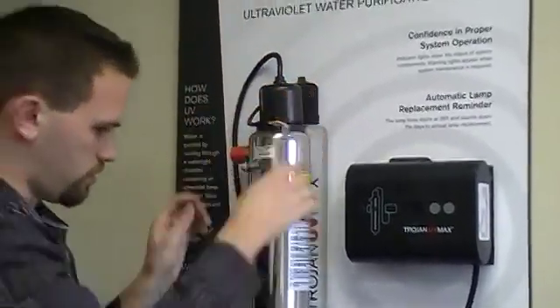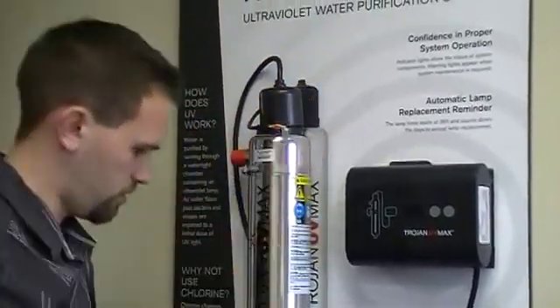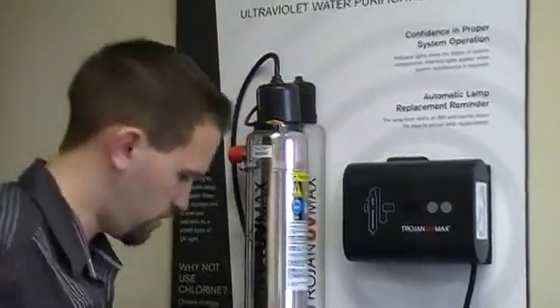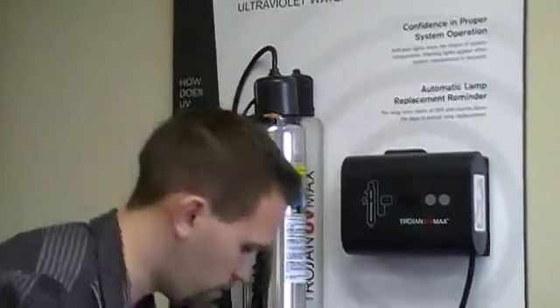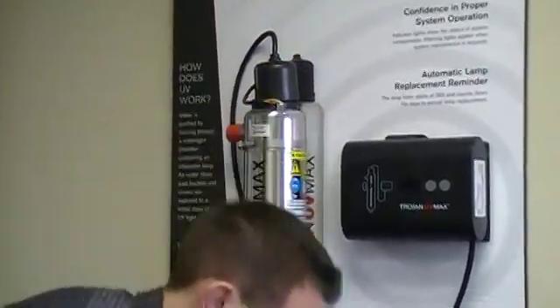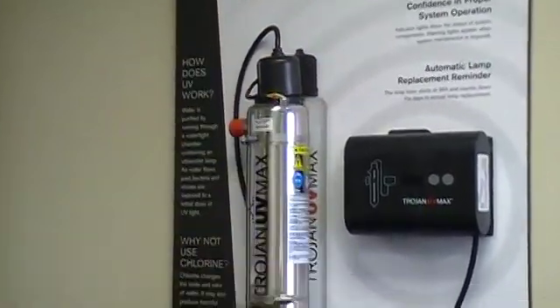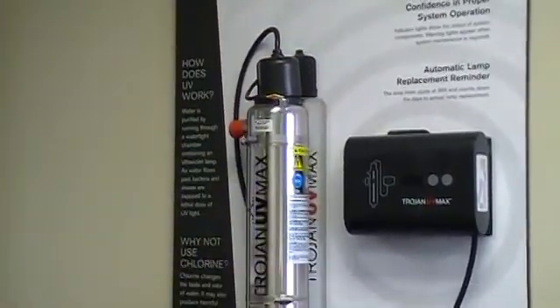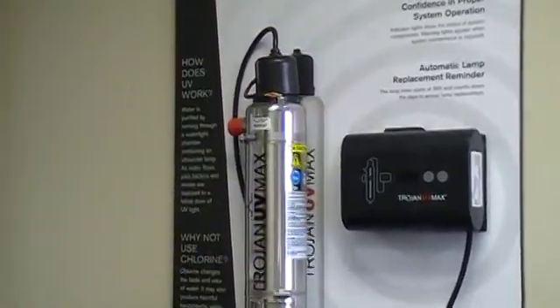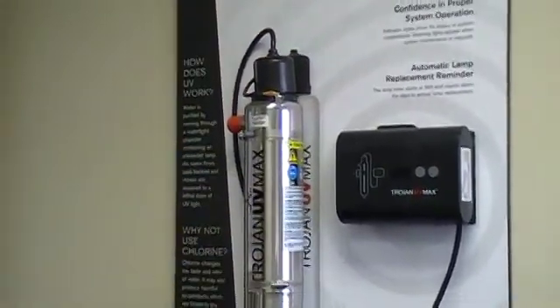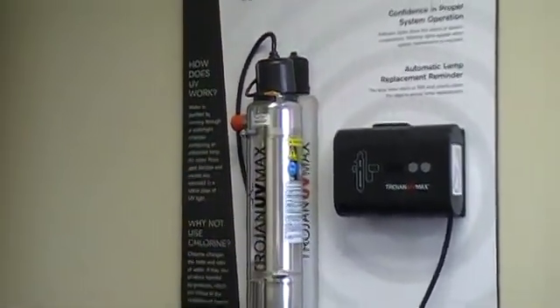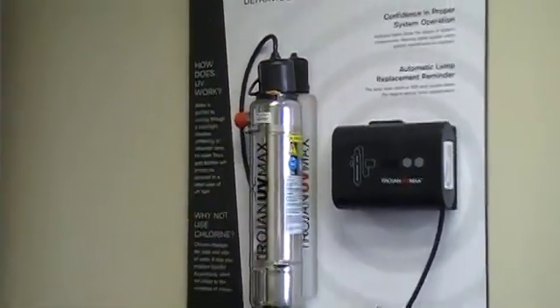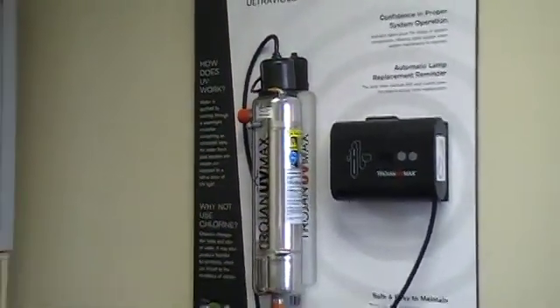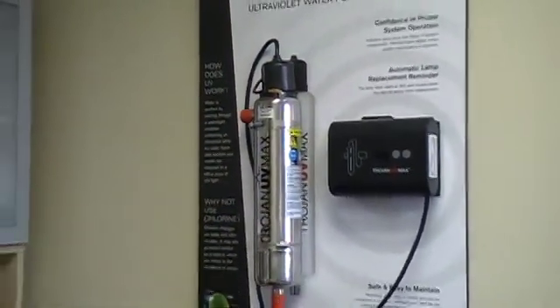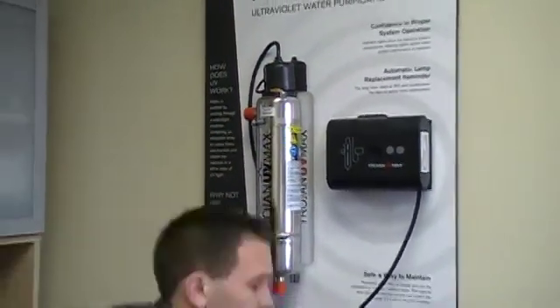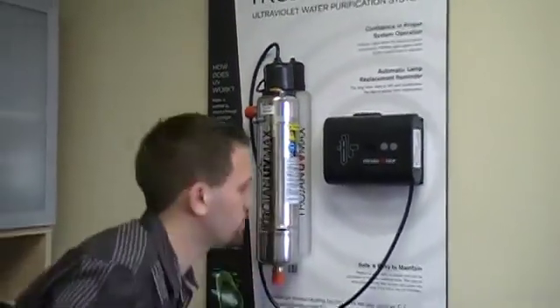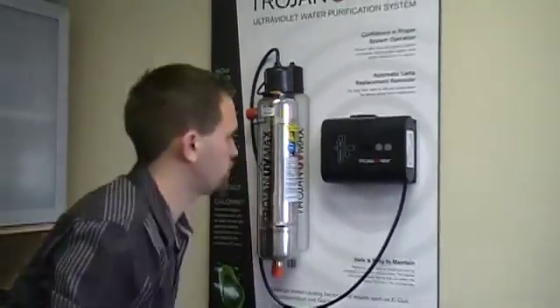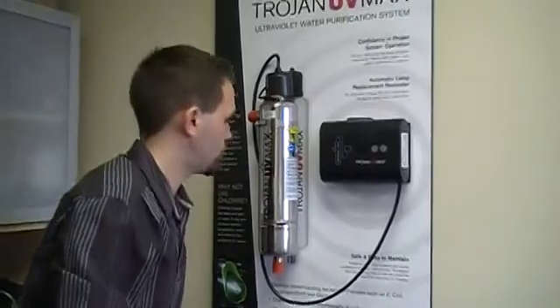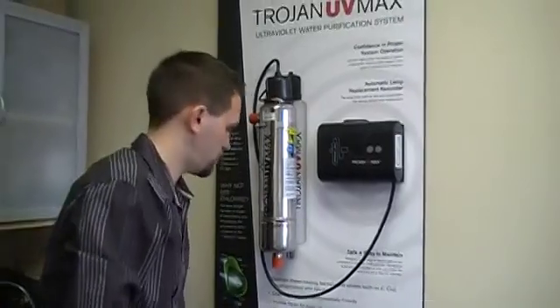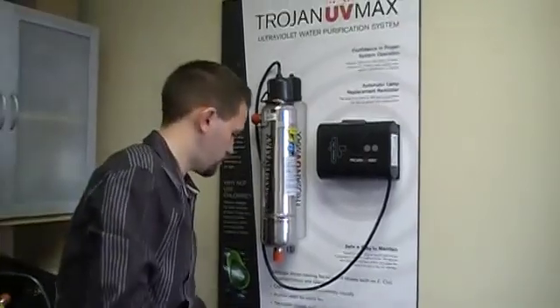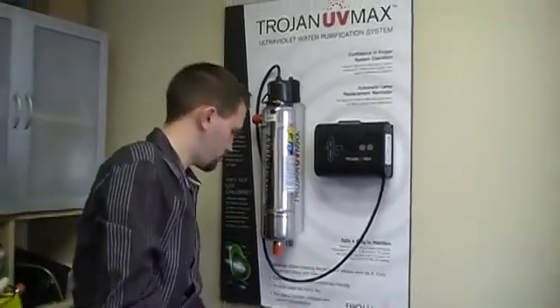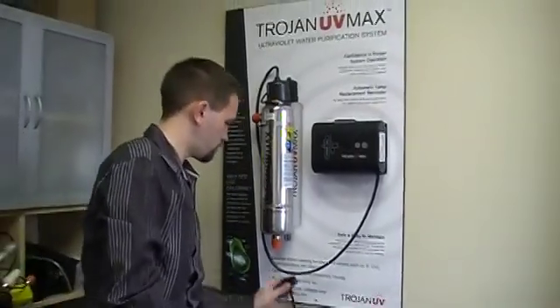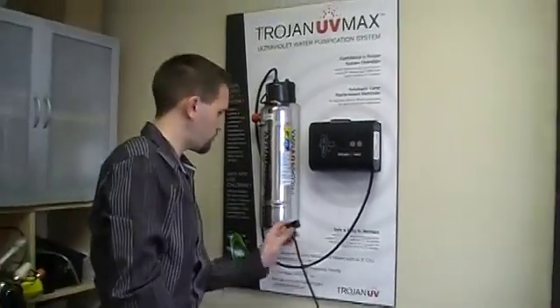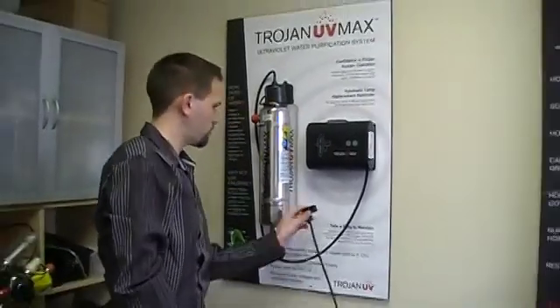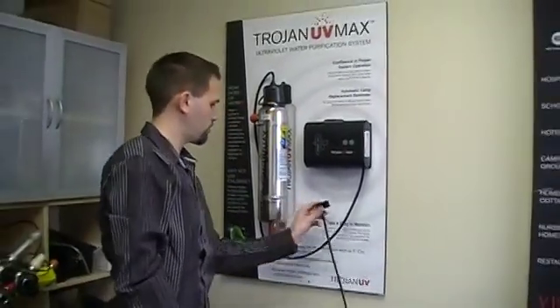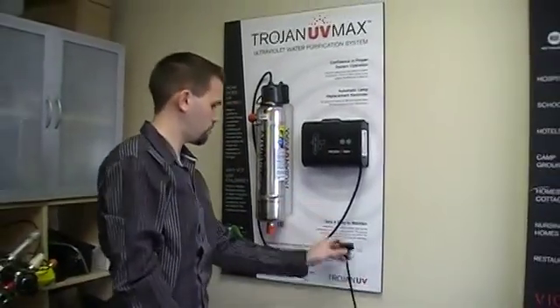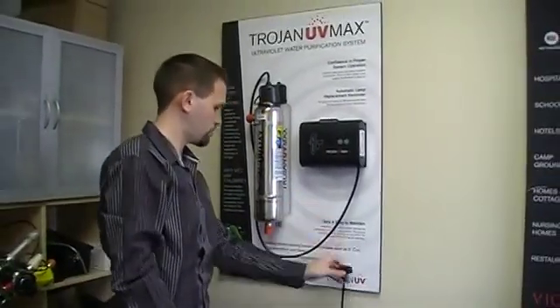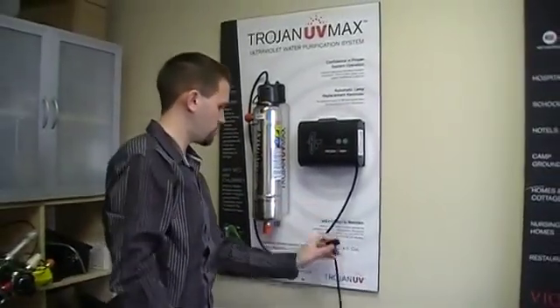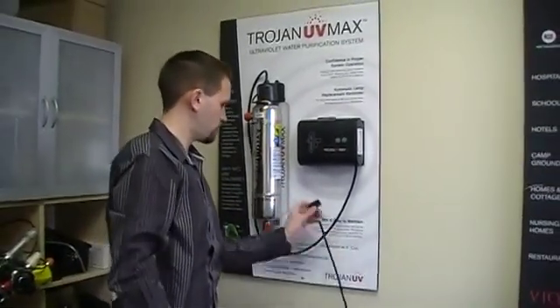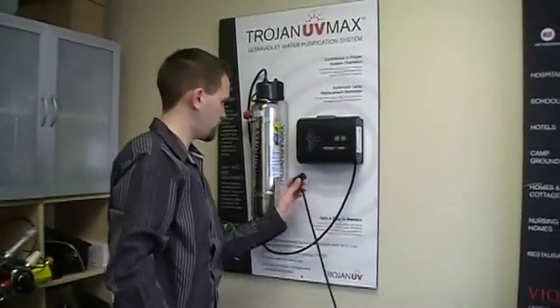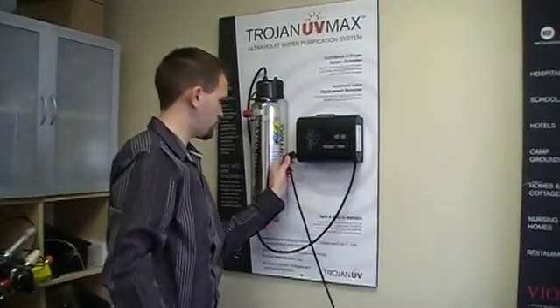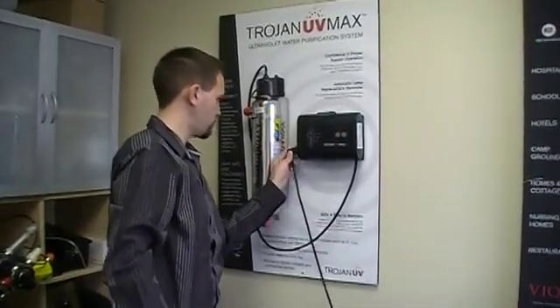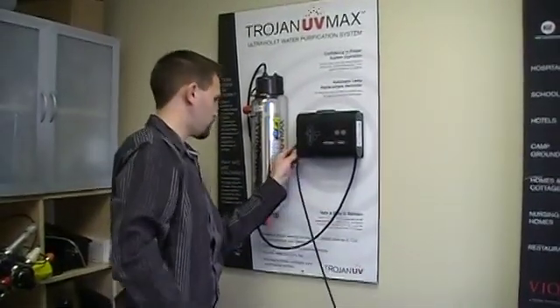And when you power your system back up, everything should work just as normal.